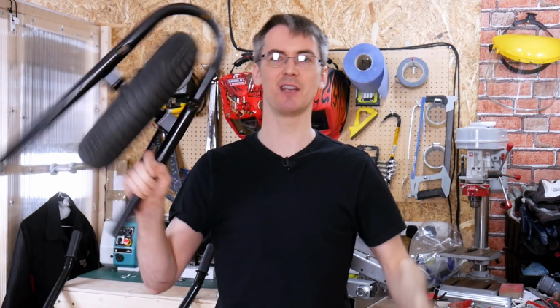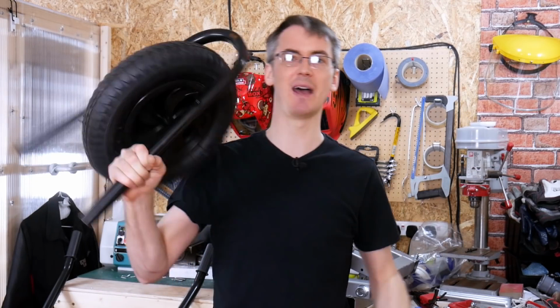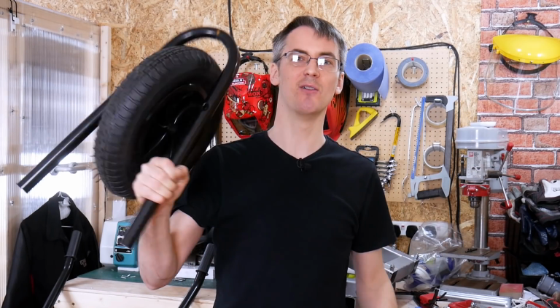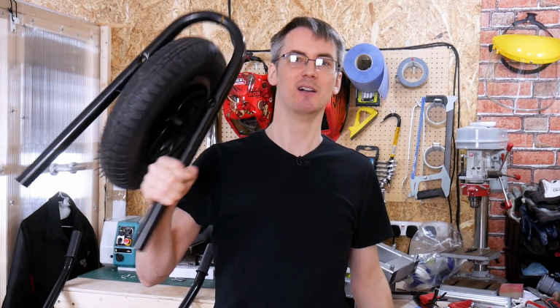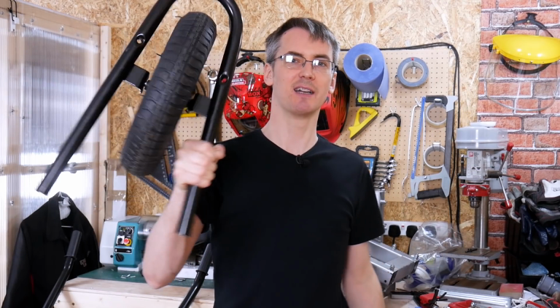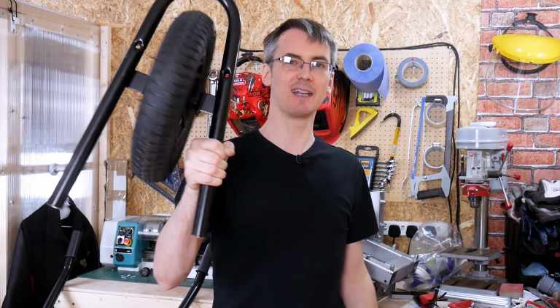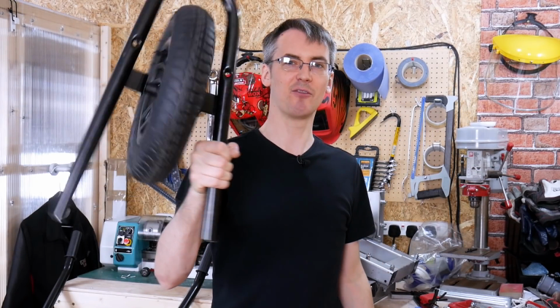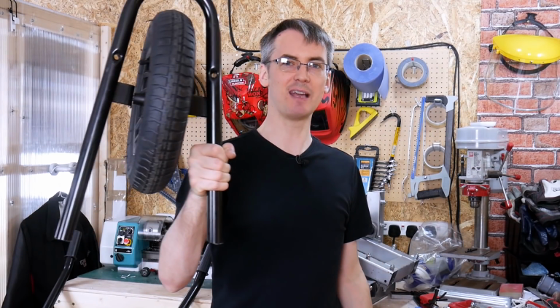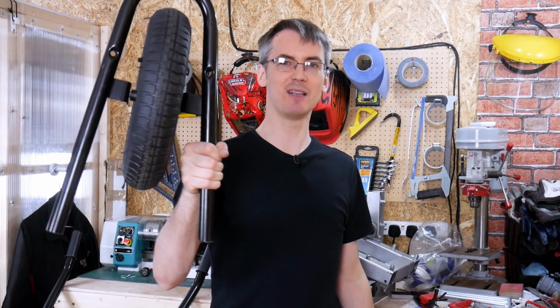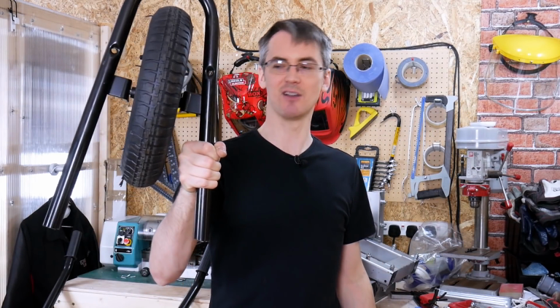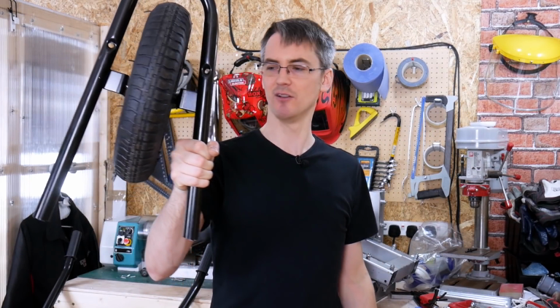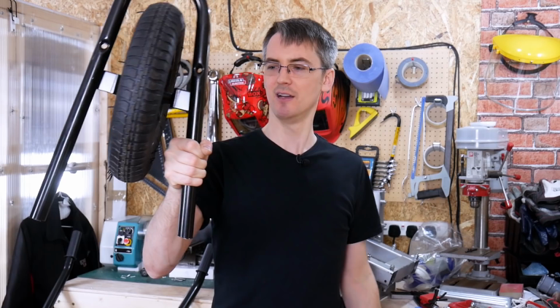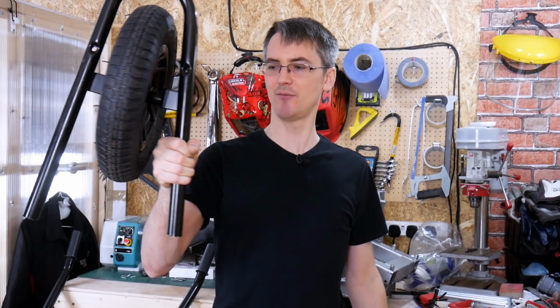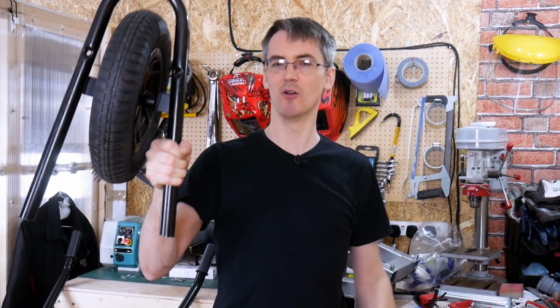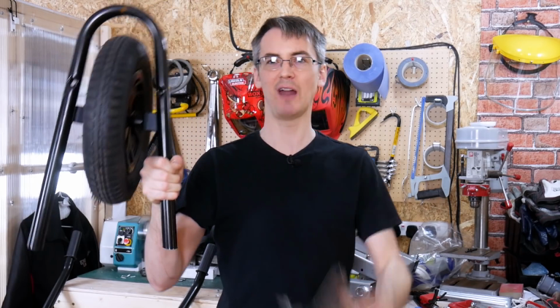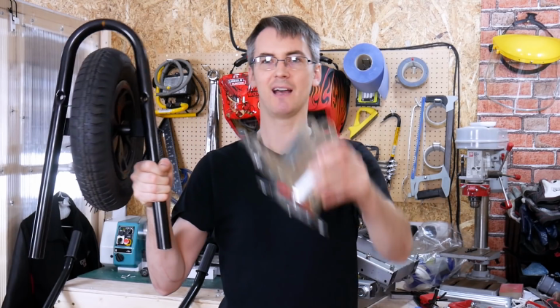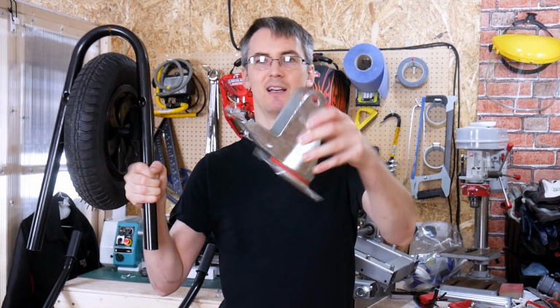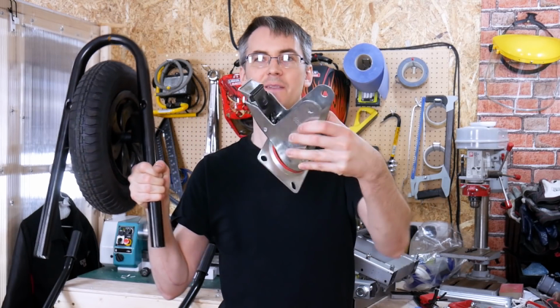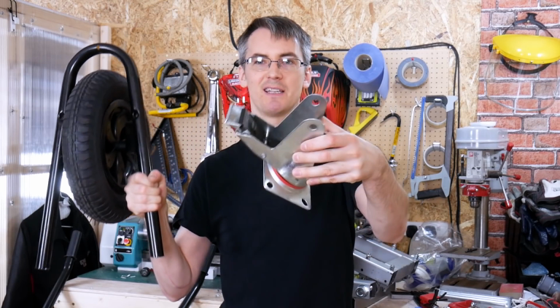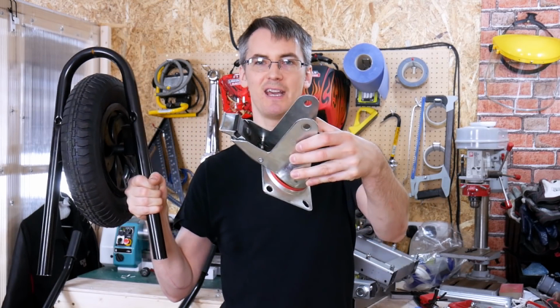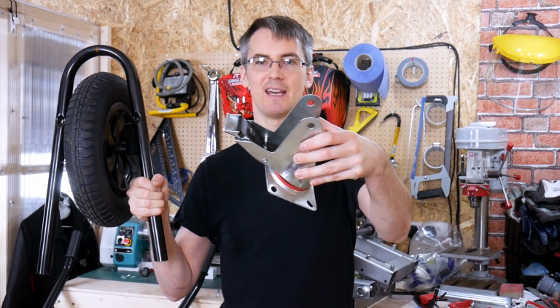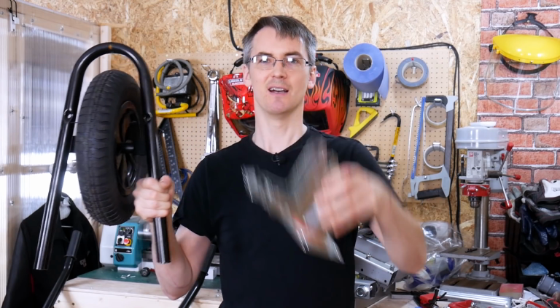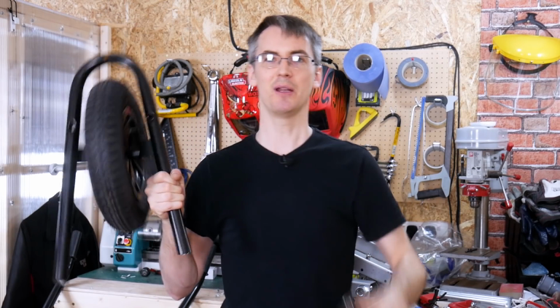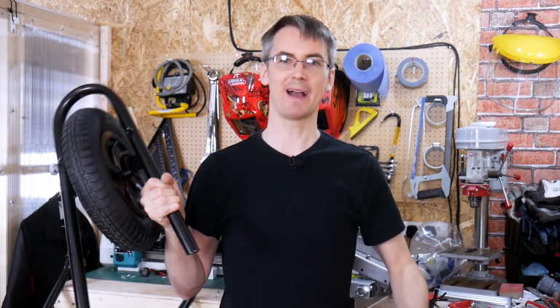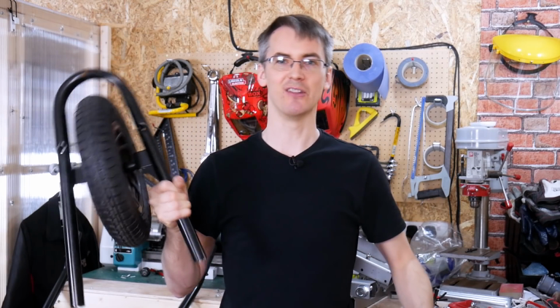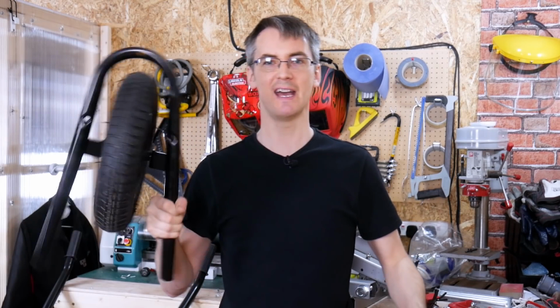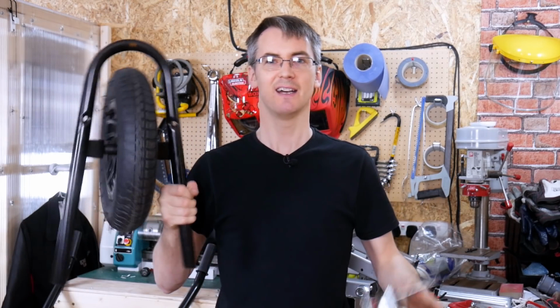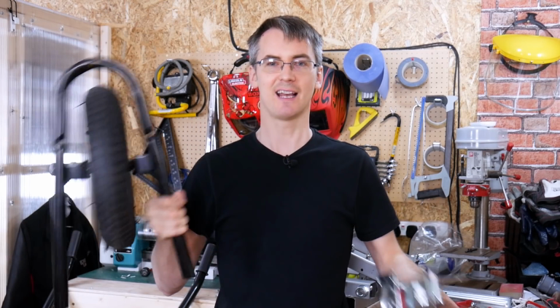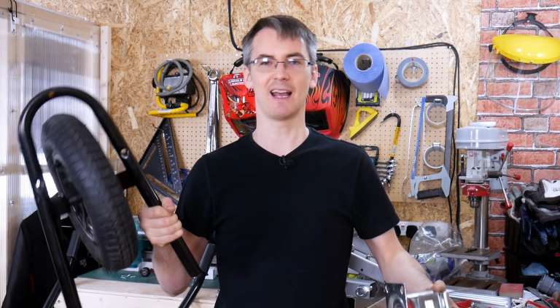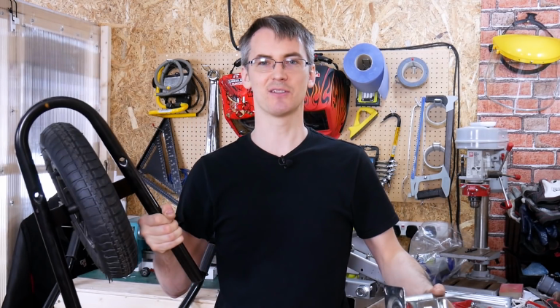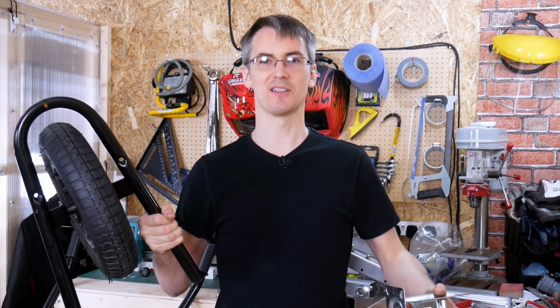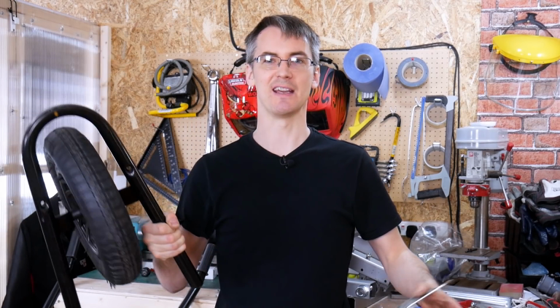Somehow I'm going to get the frame this is on, hammer it all flat, fix it on here, put it back on there — and that allows it to steer.